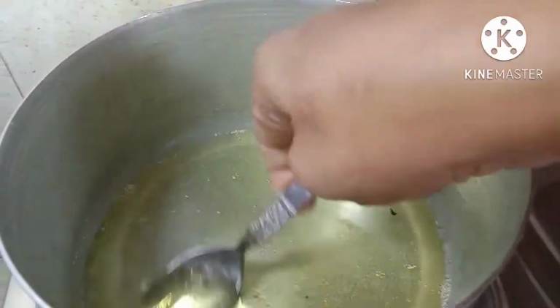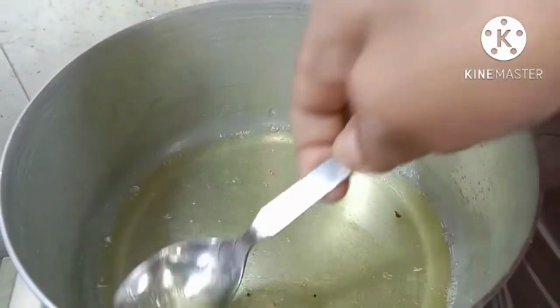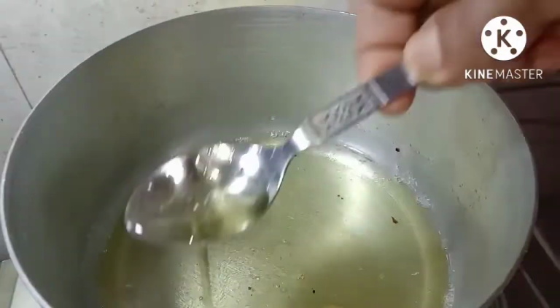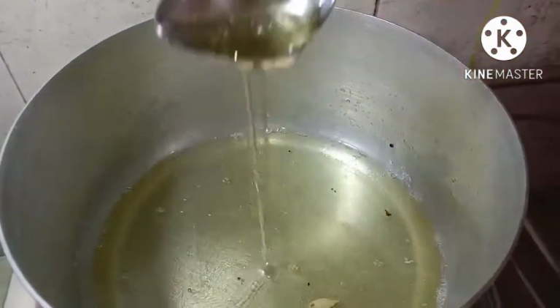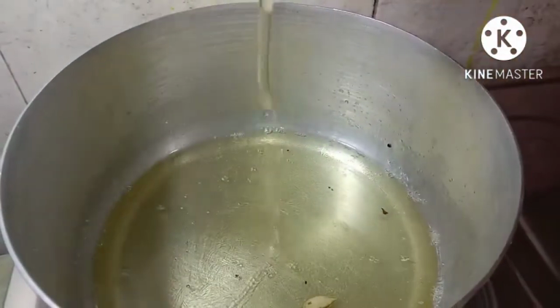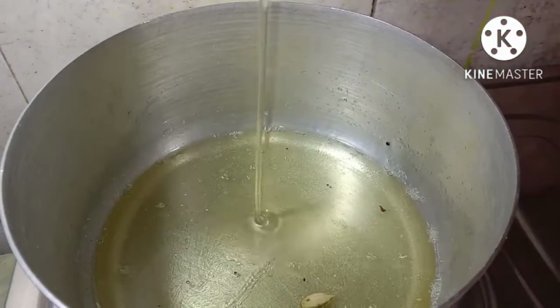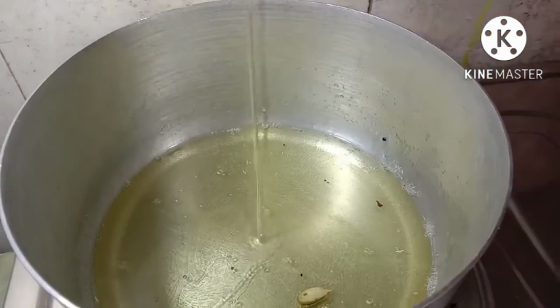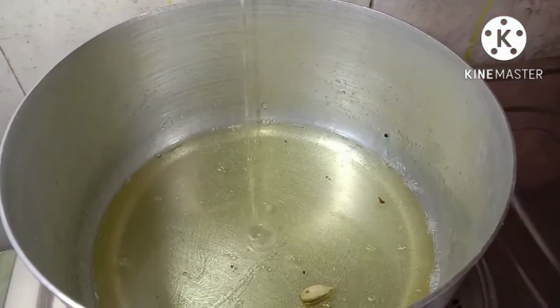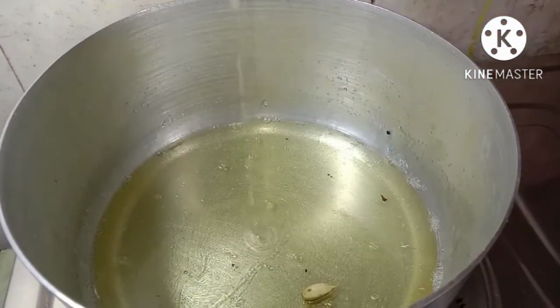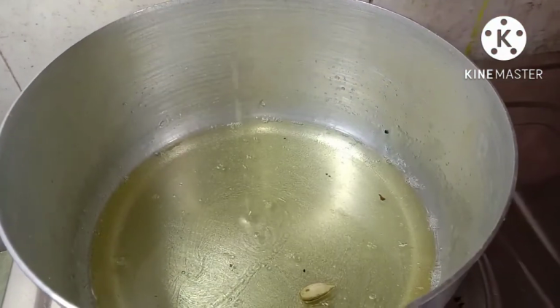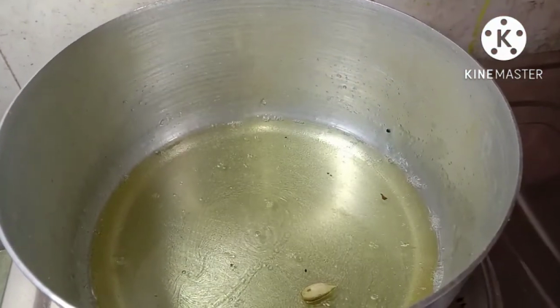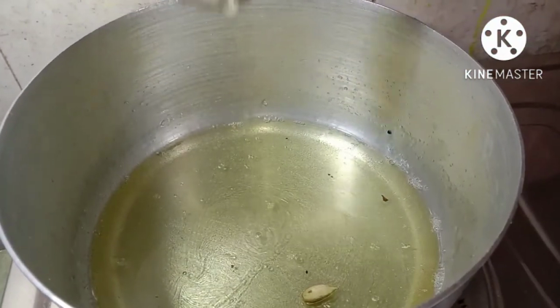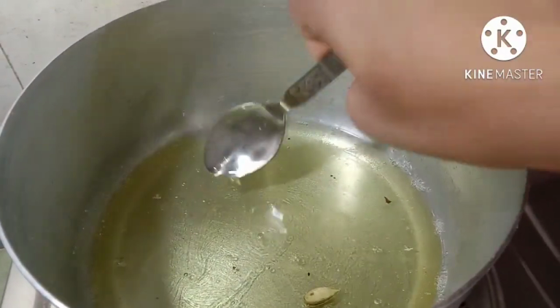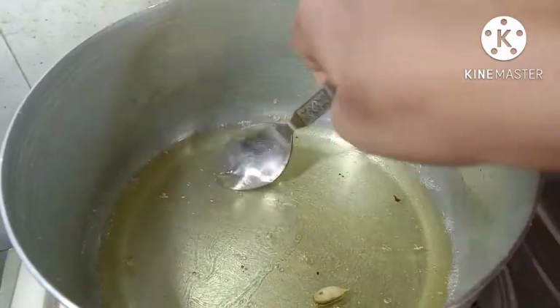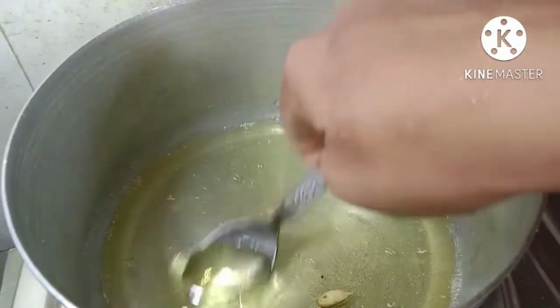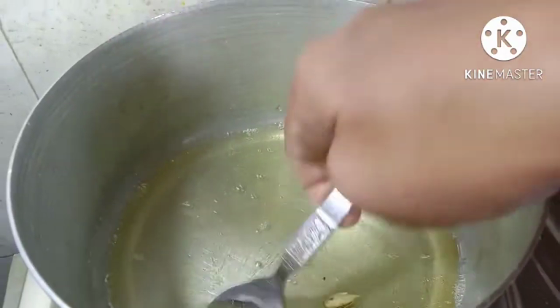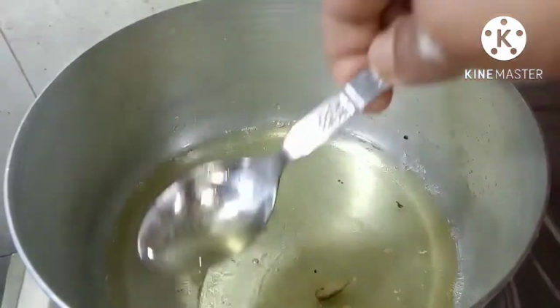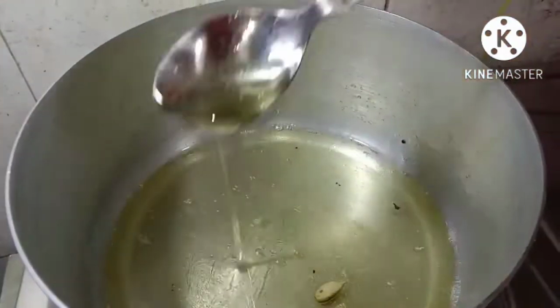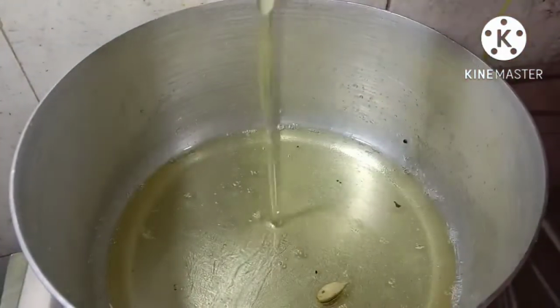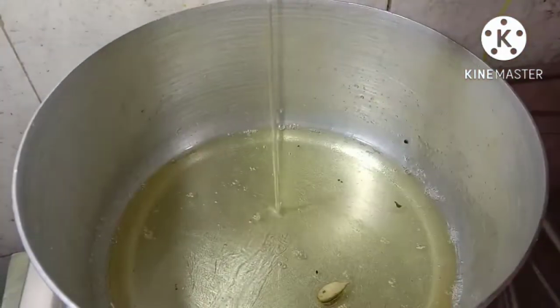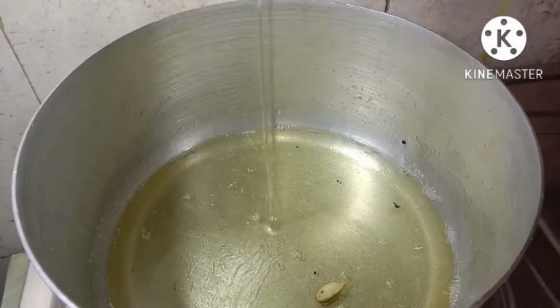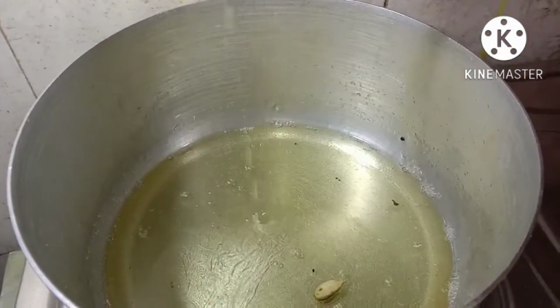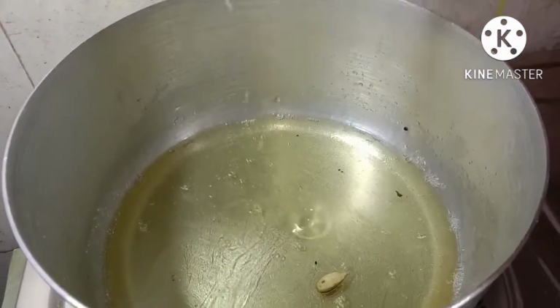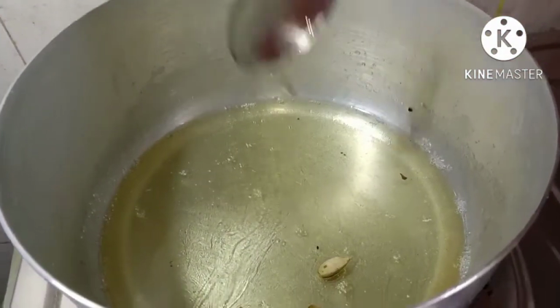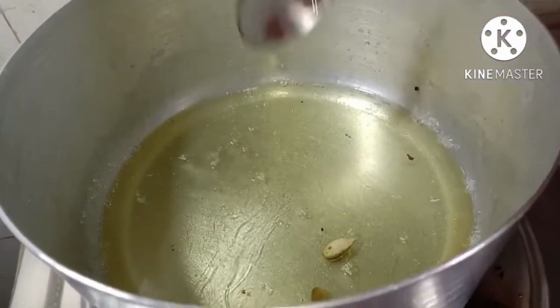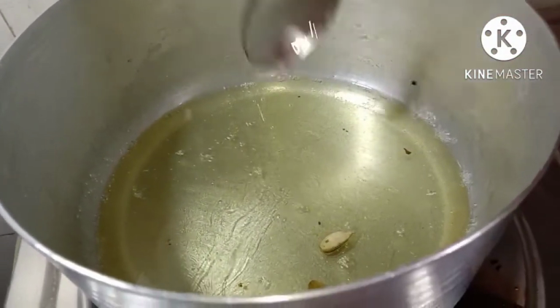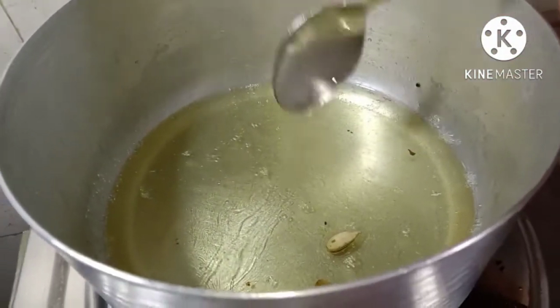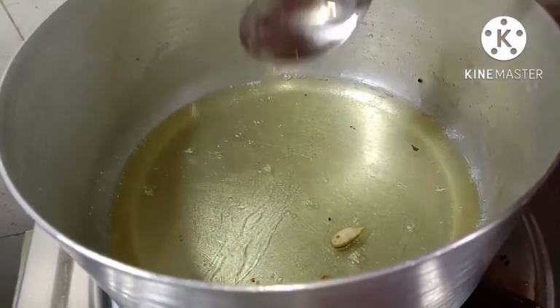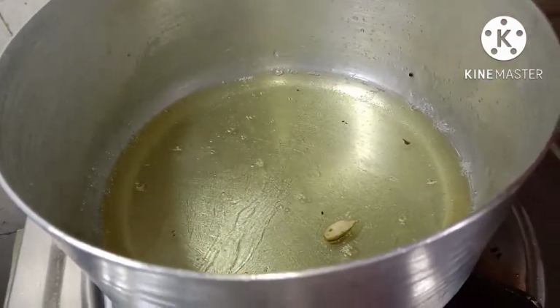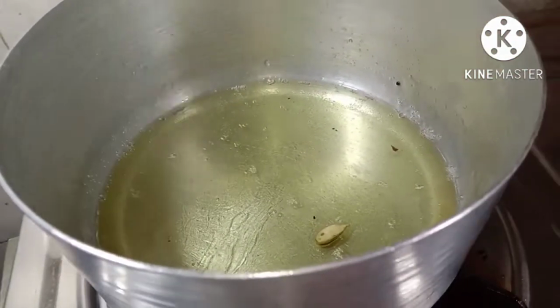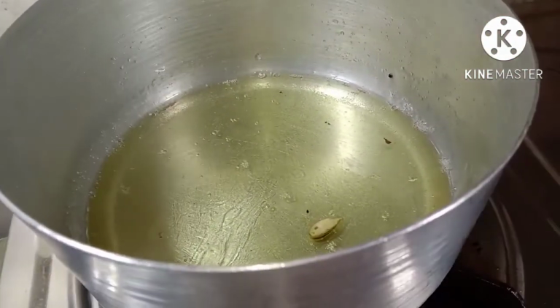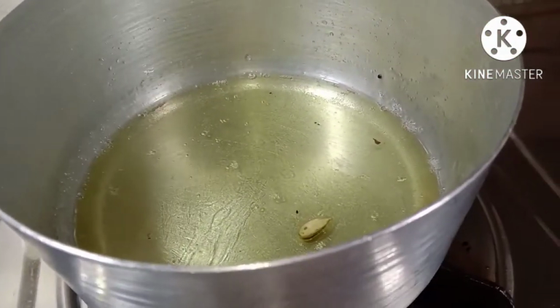Now we will put the top half of the chicken in, and we will put the chicken in the middle.